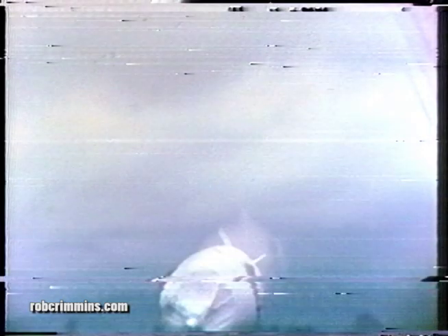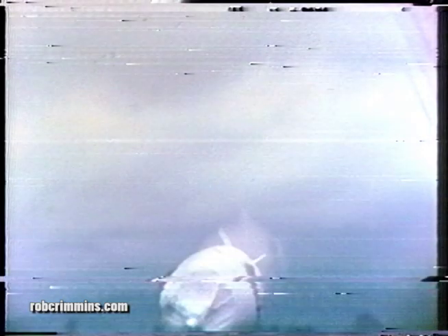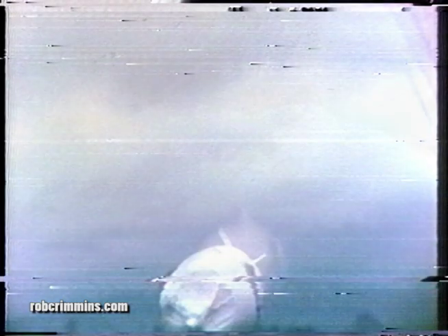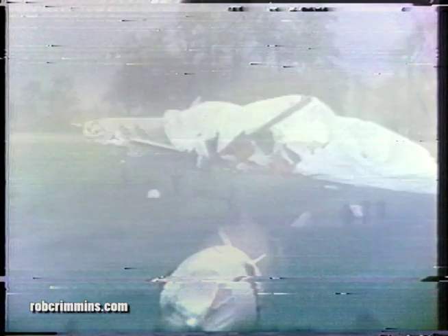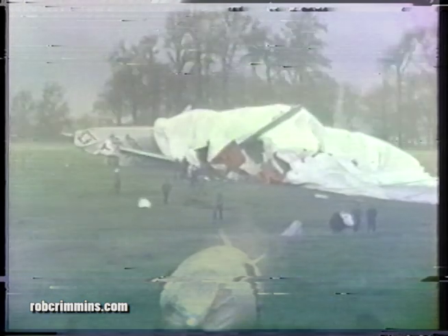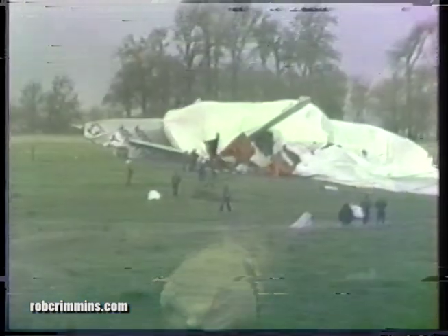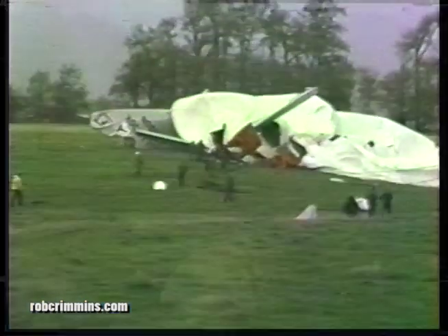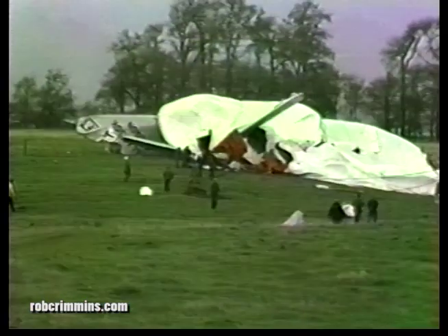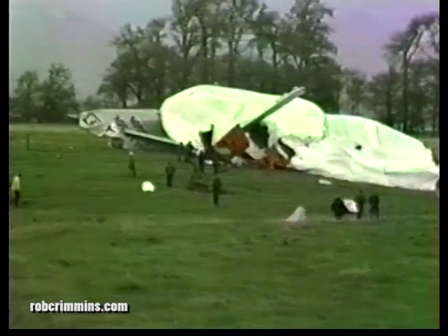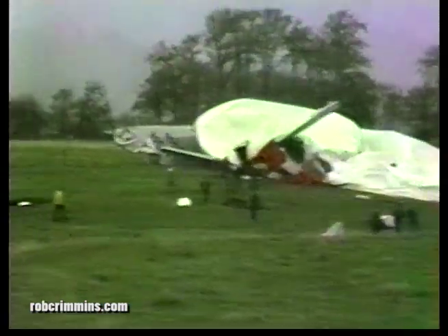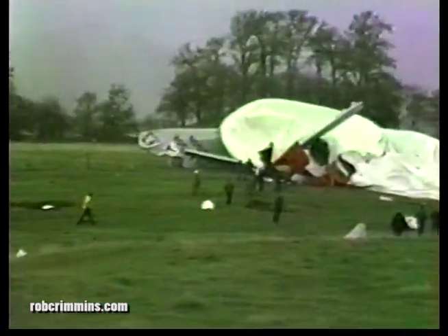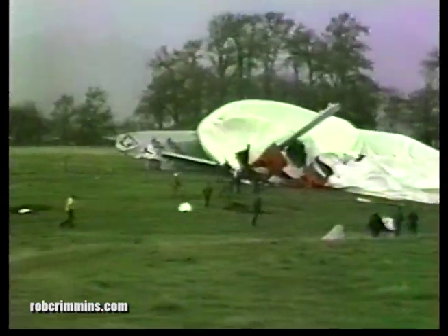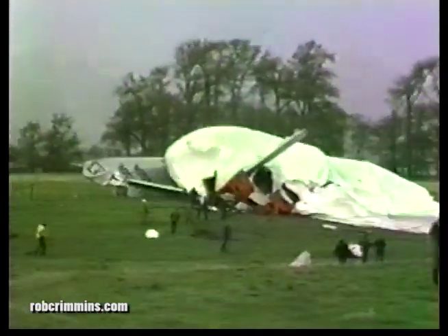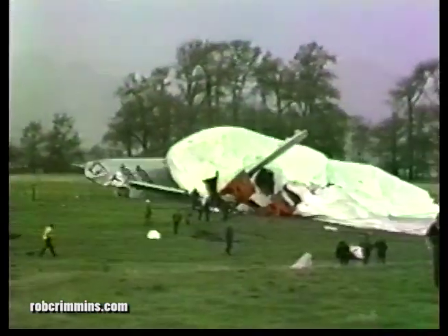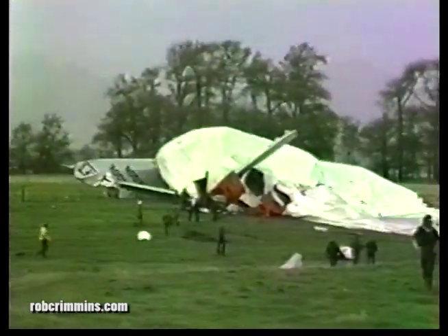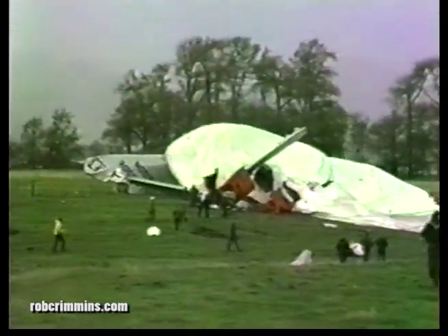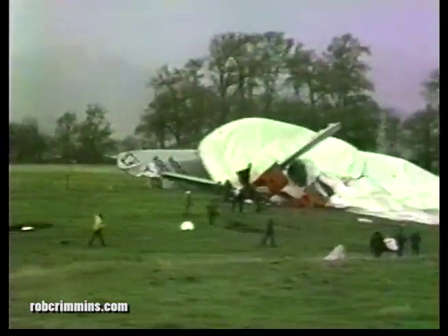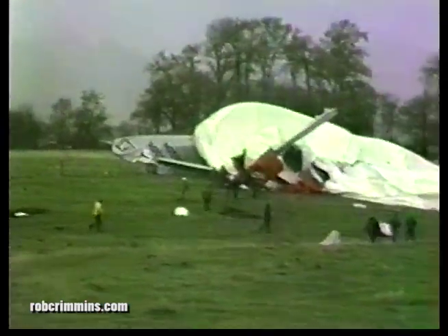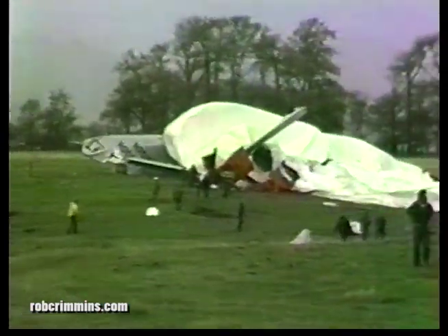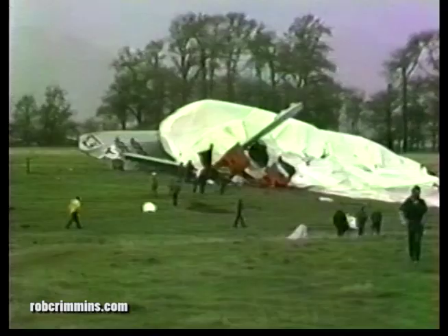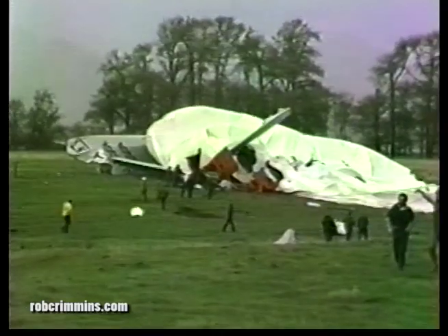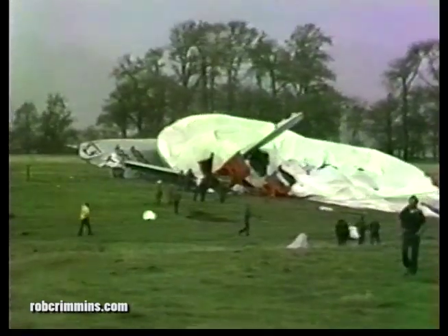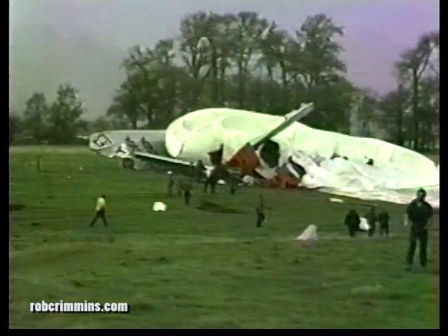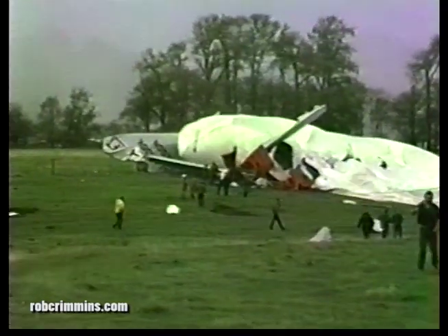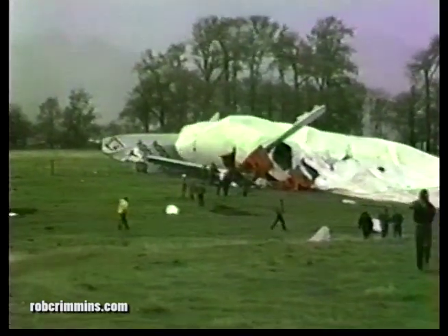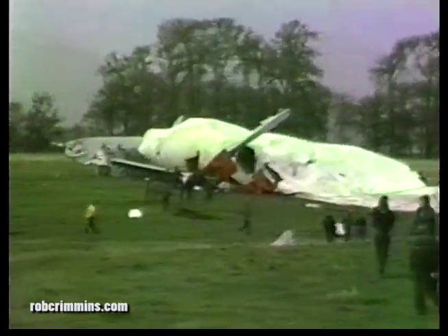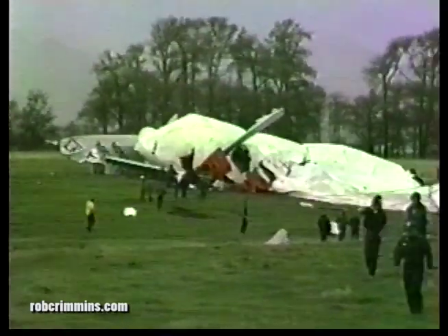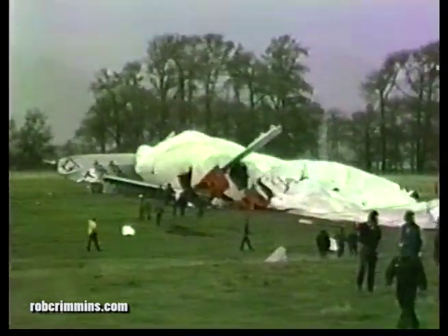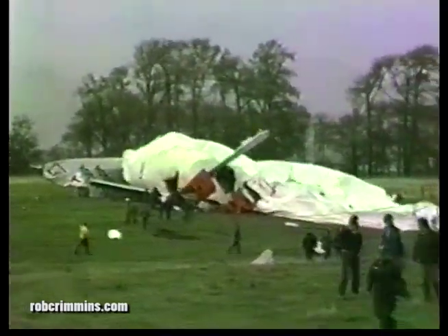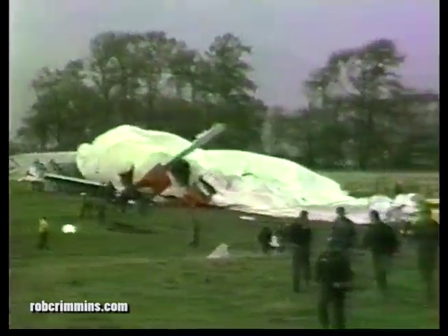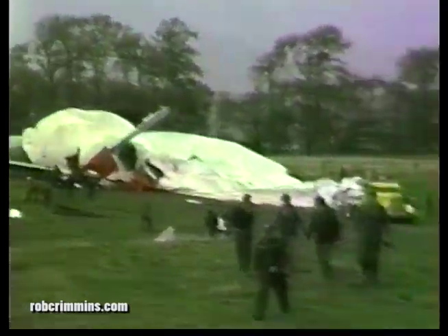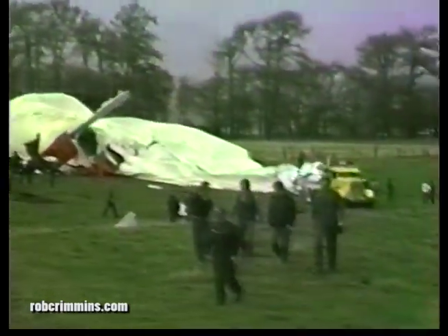I don't know how many of us believed it, but that afternoon Dad told us we would rebuild it.